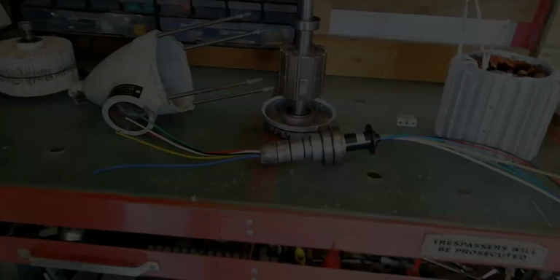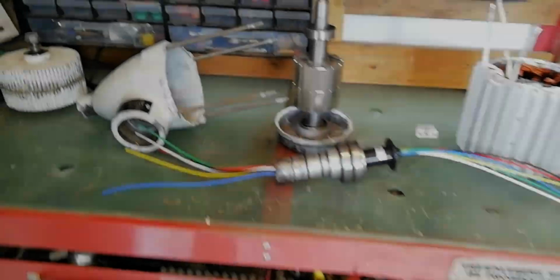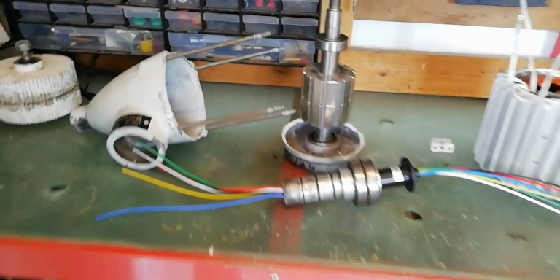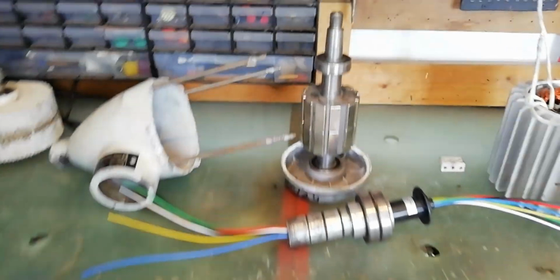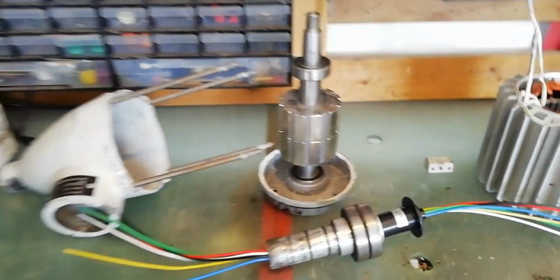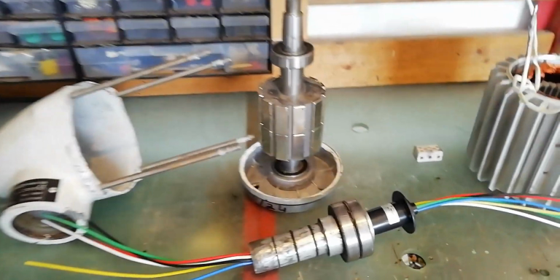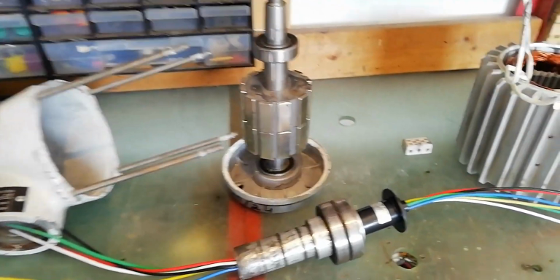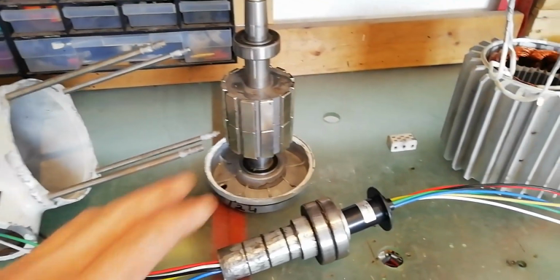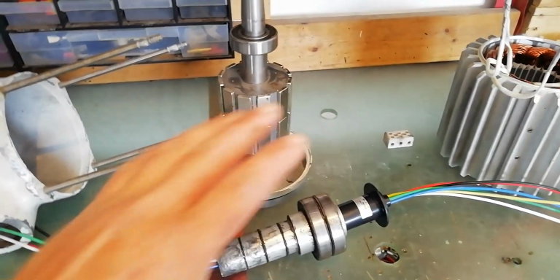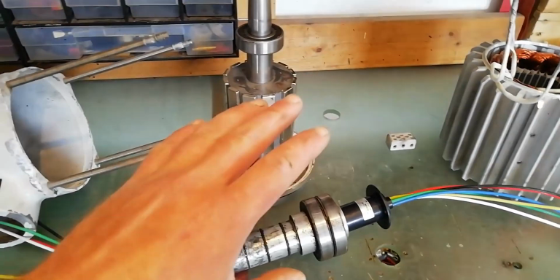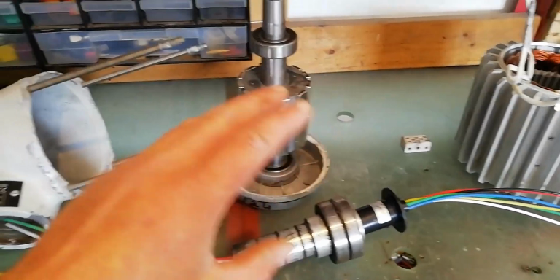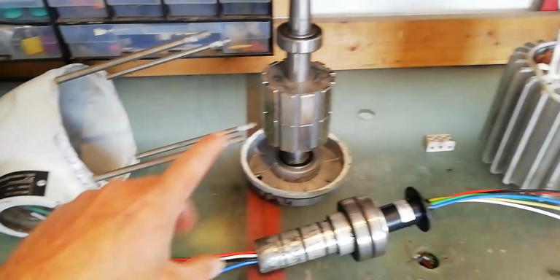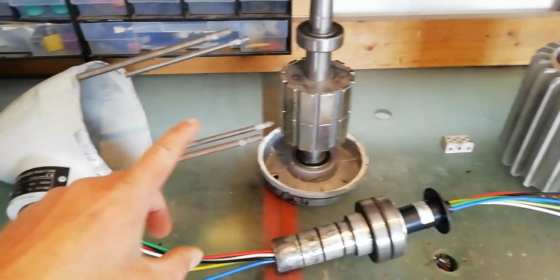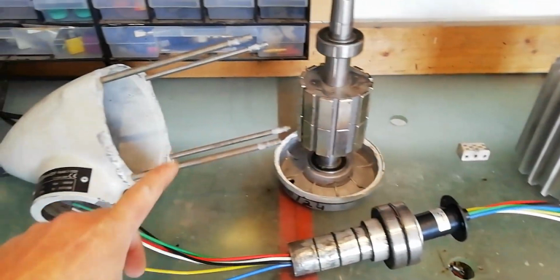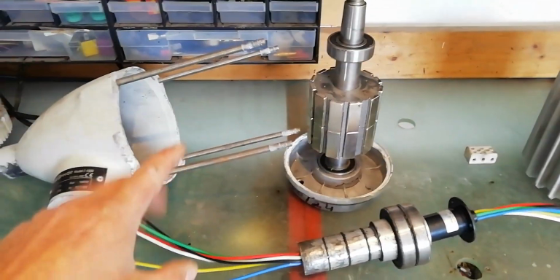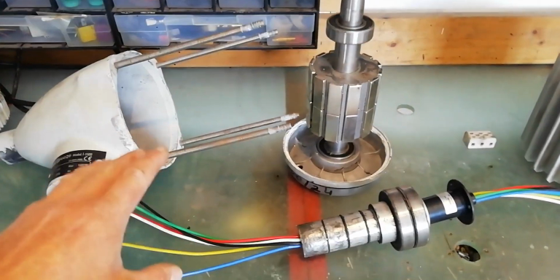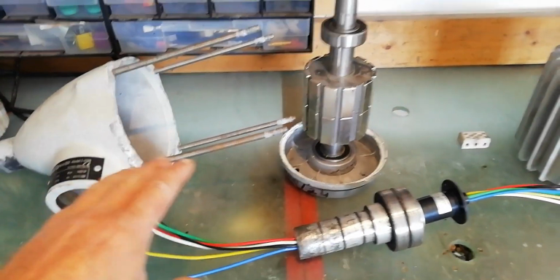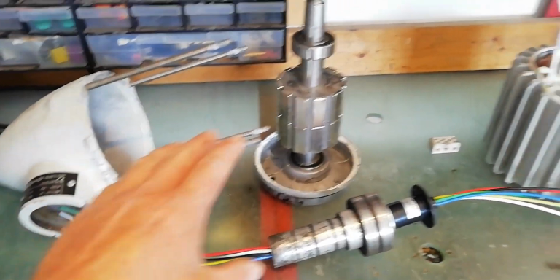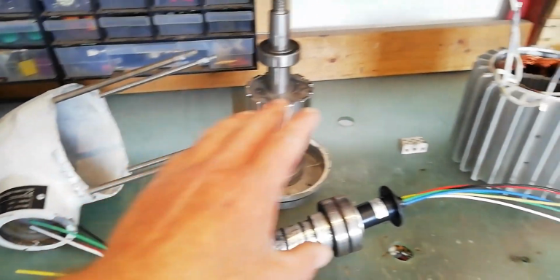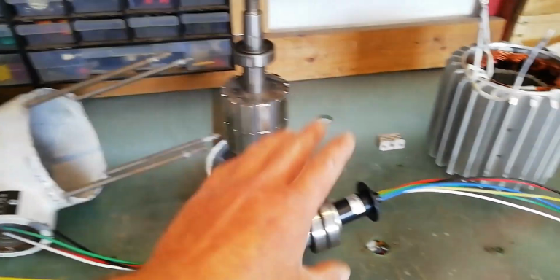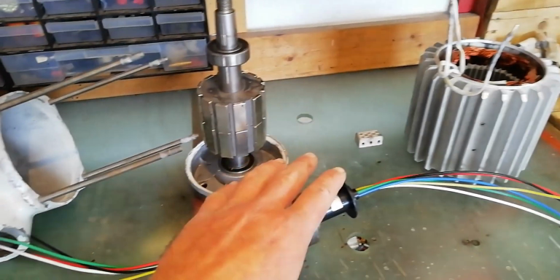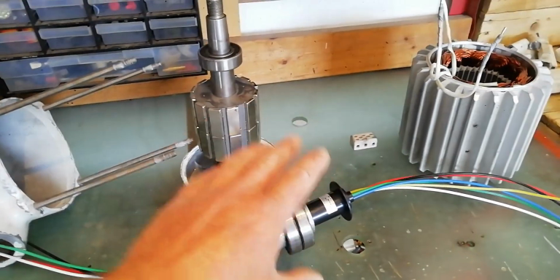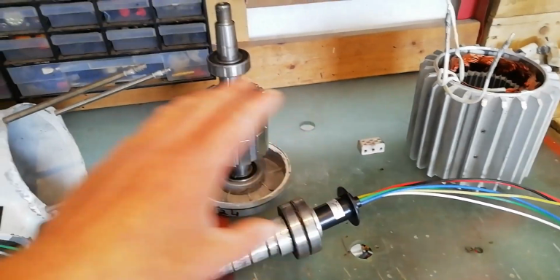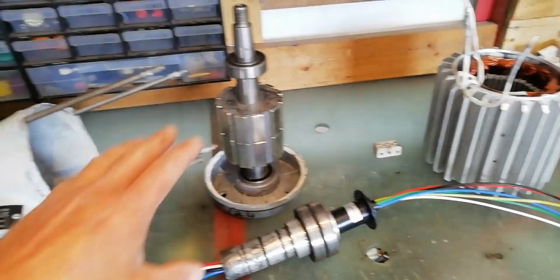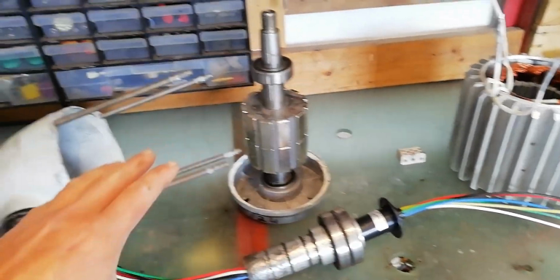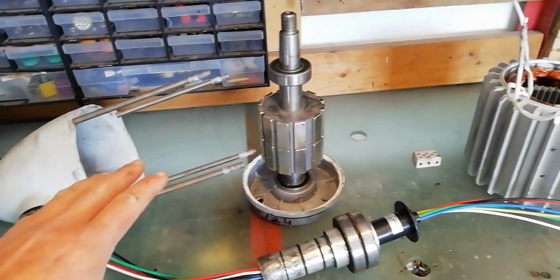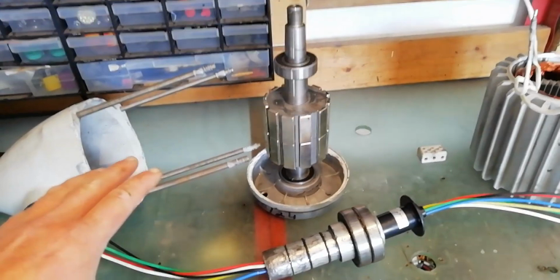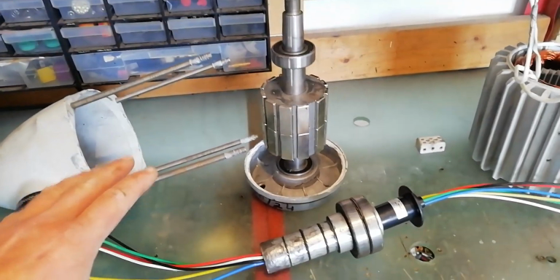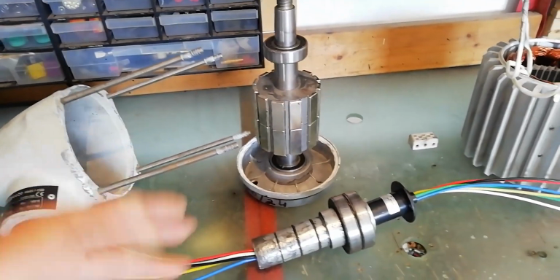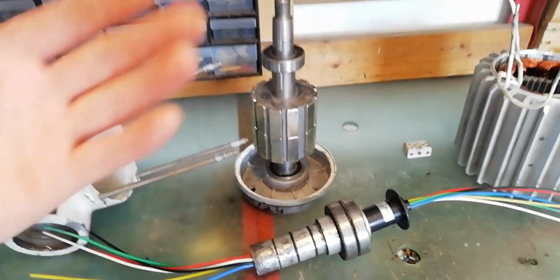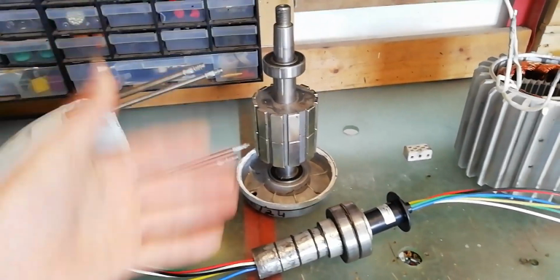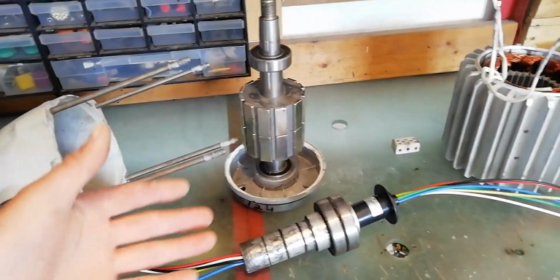Hey guys, welcome back to the channel. Today I'm going to go through faults and maintenance issues with the Istabreeze wind turbines and how to fix them.